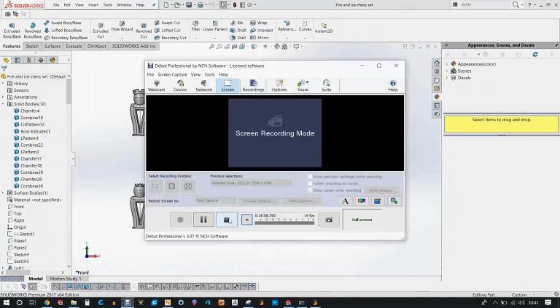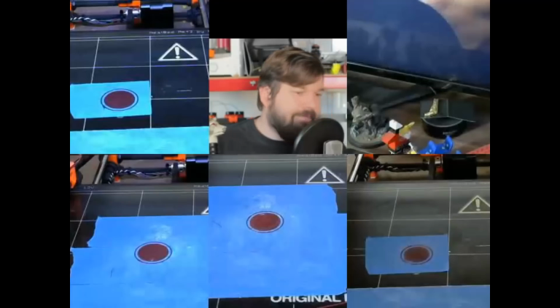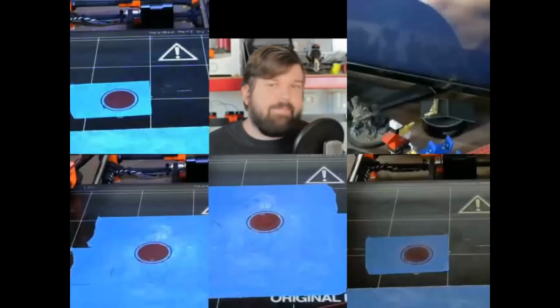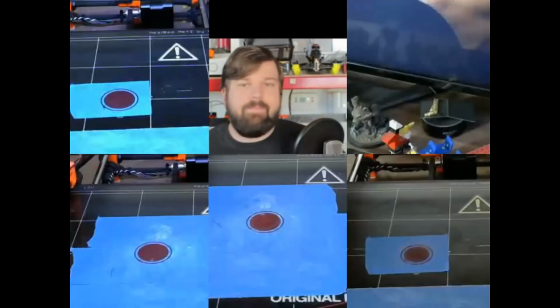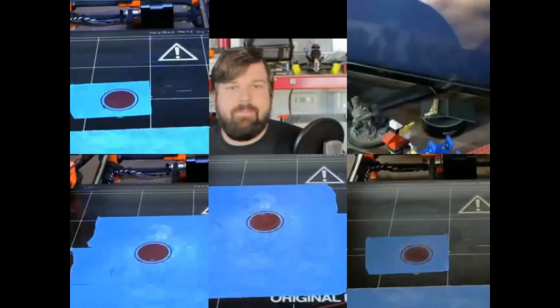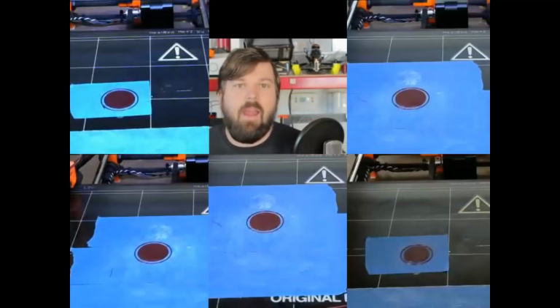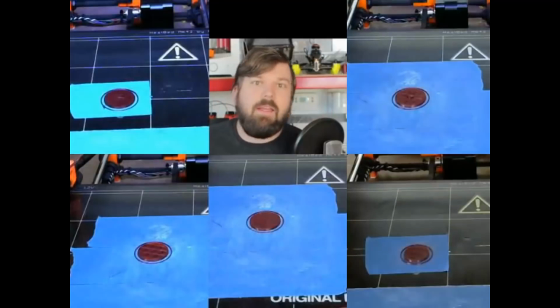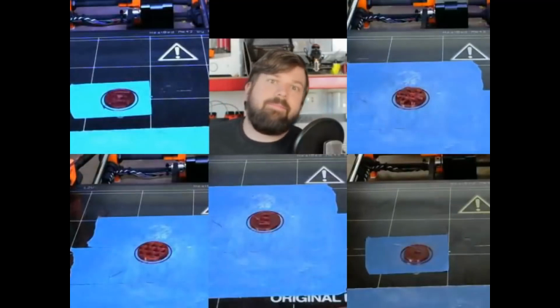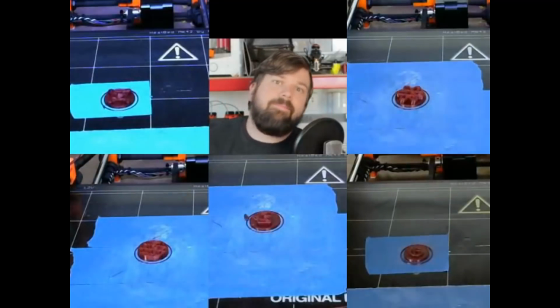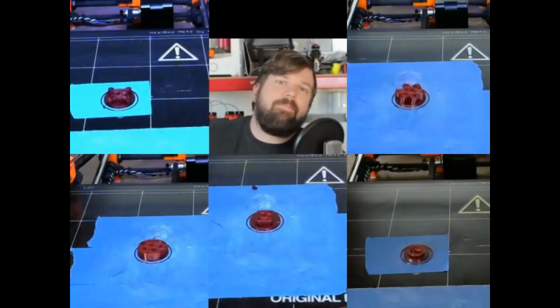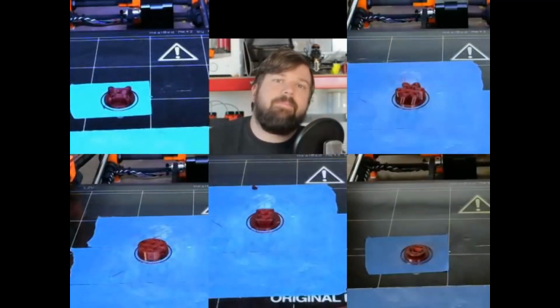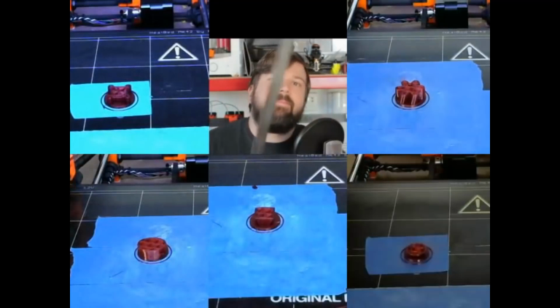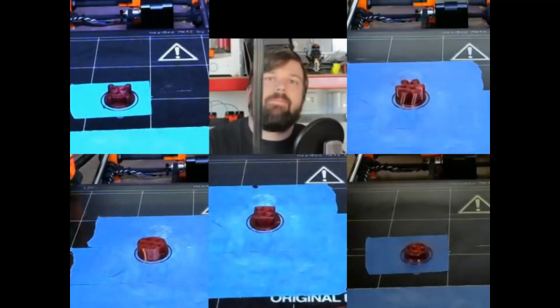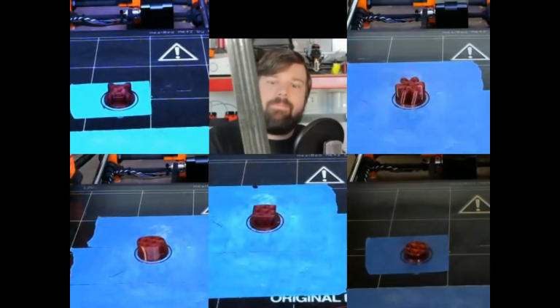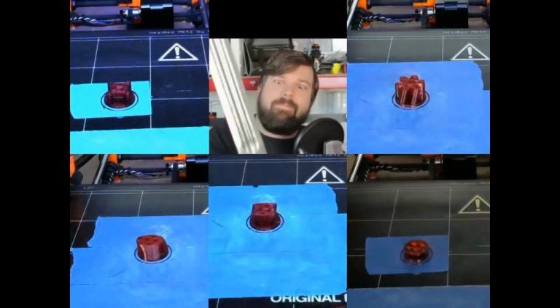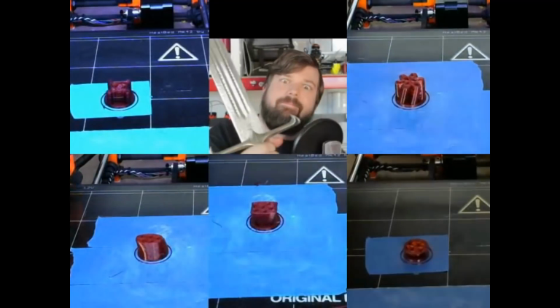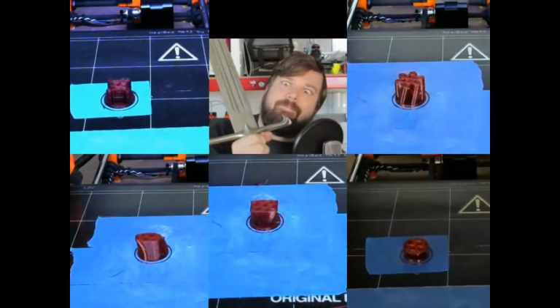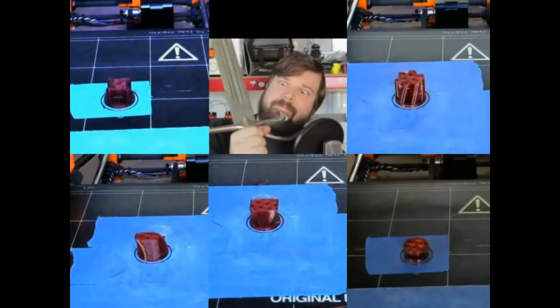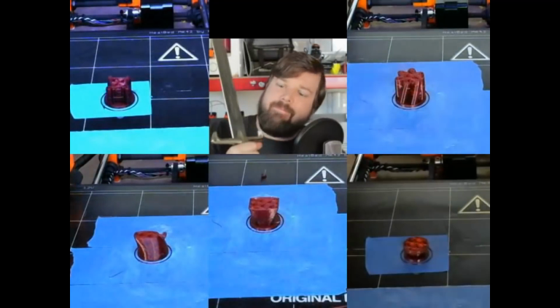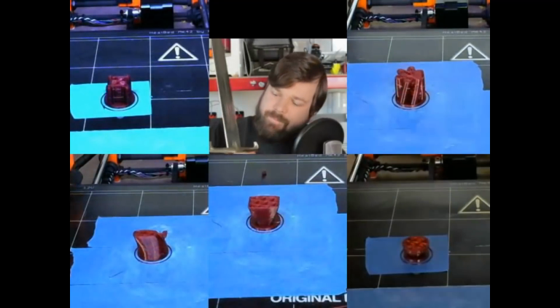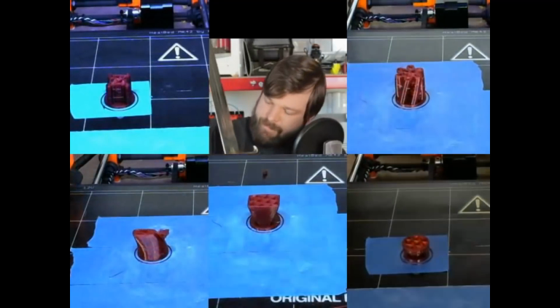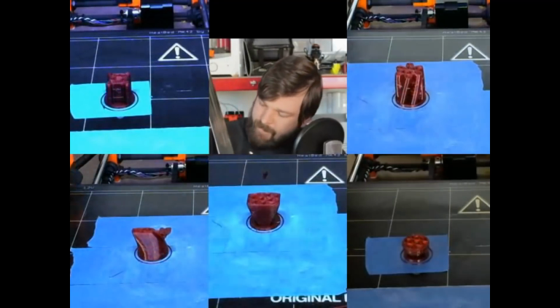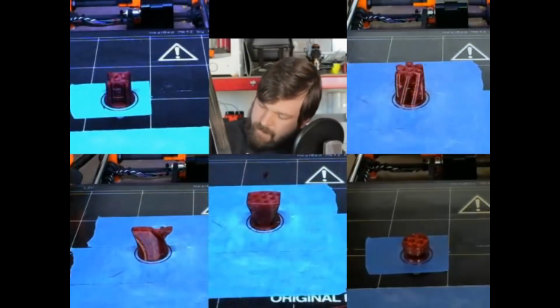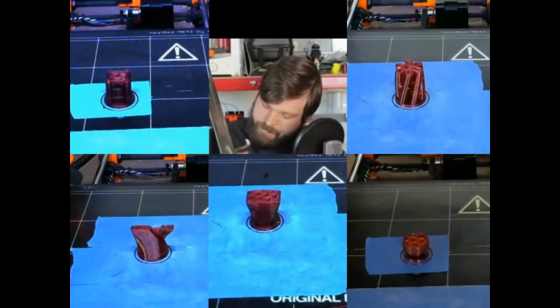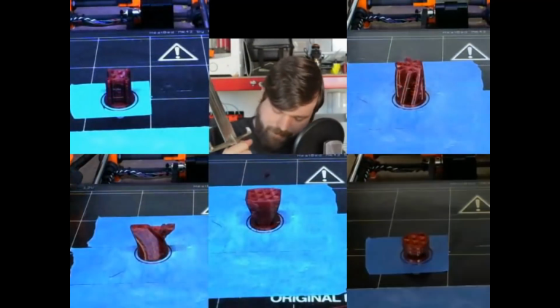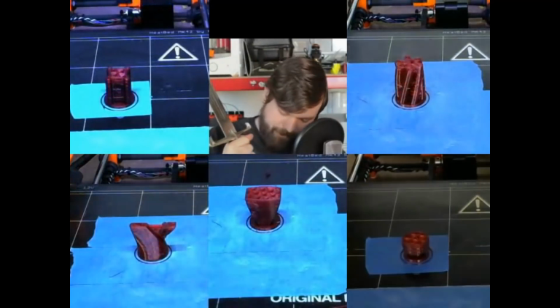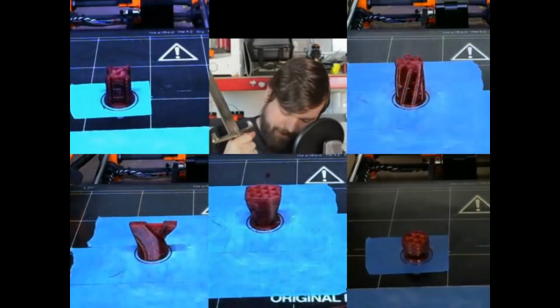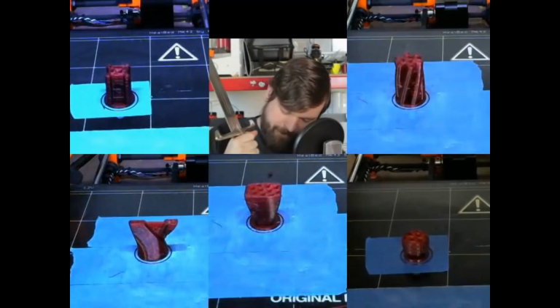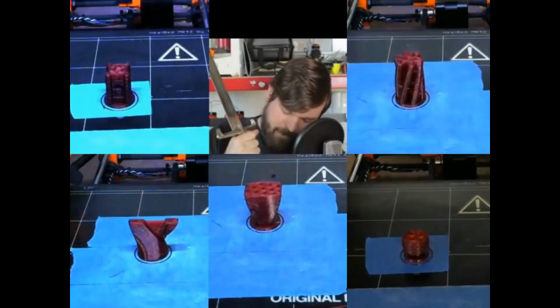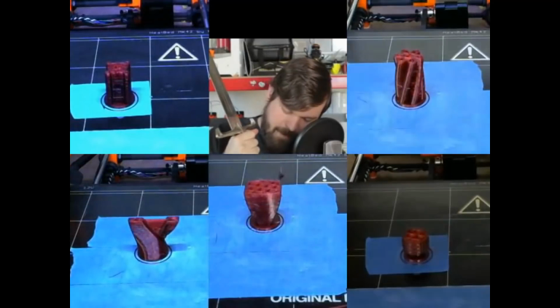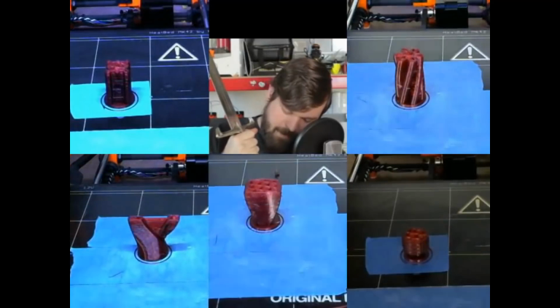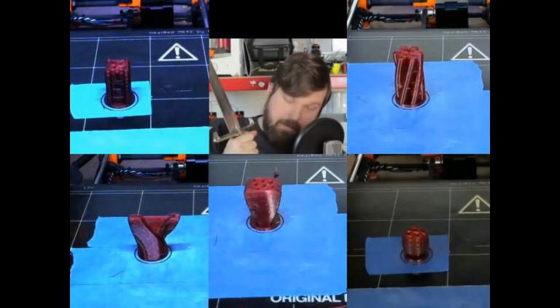Once that was done, I printed everything out on my Prusa MK2S using Rigid Ink PETG.